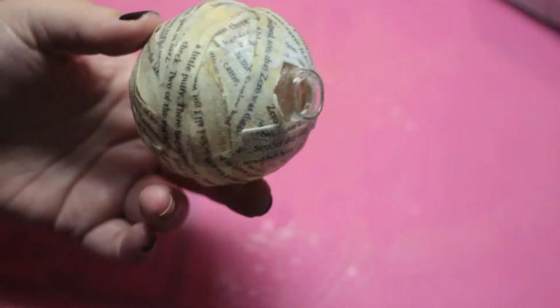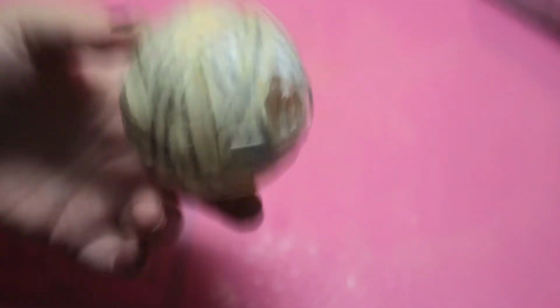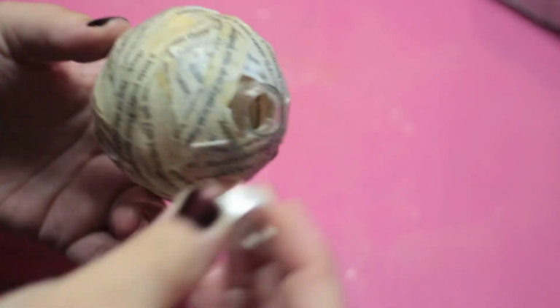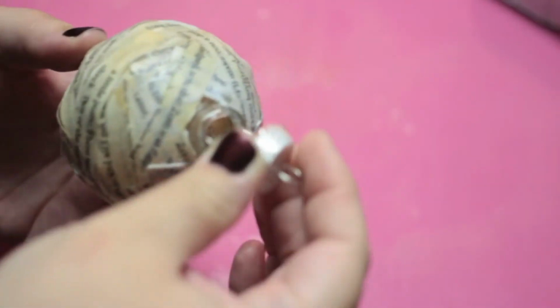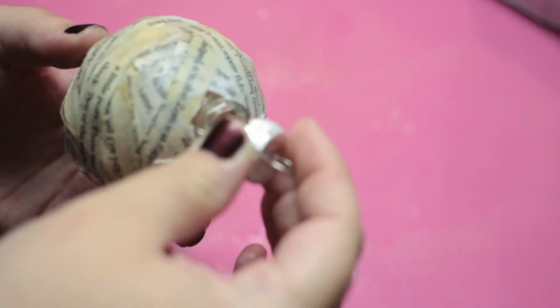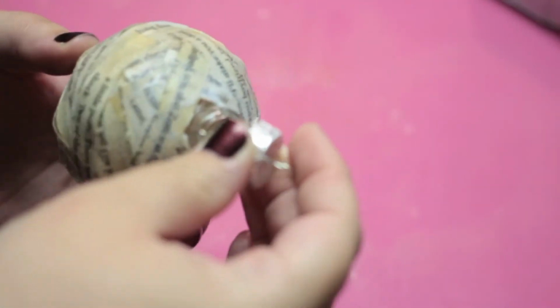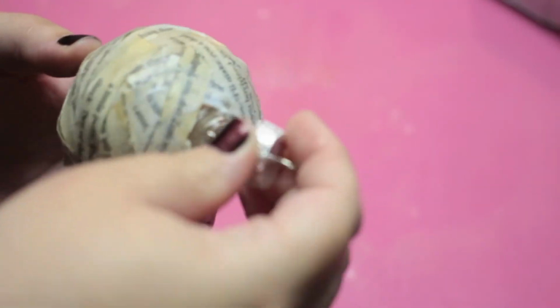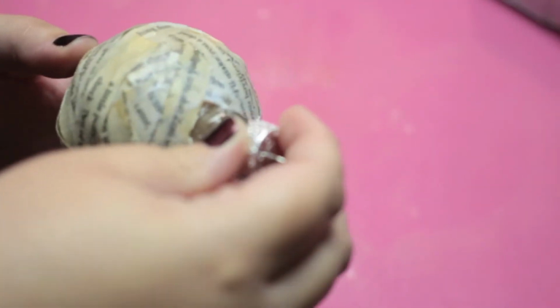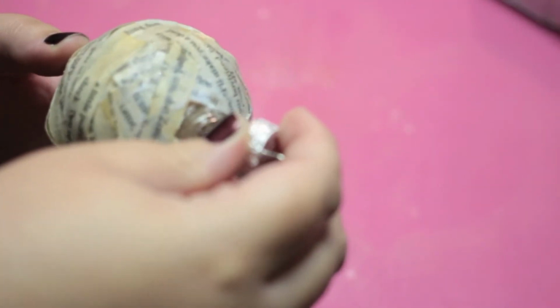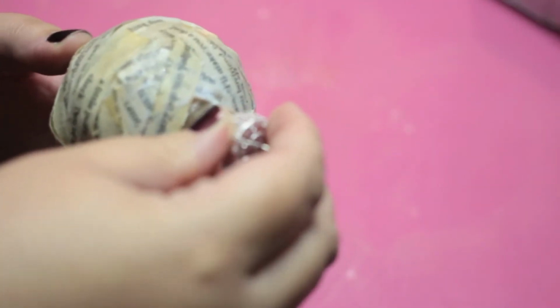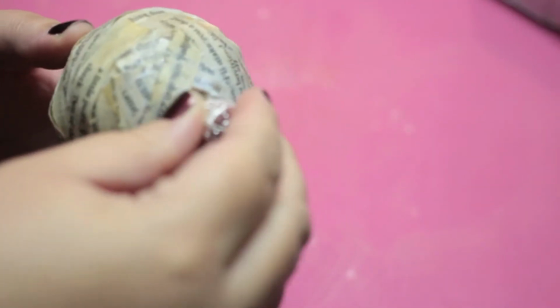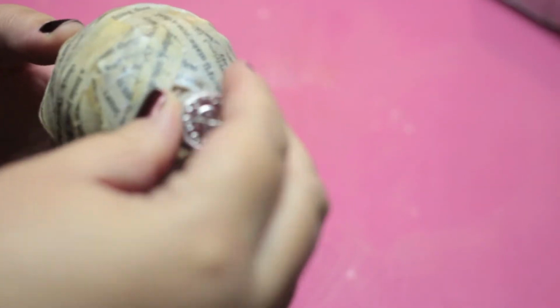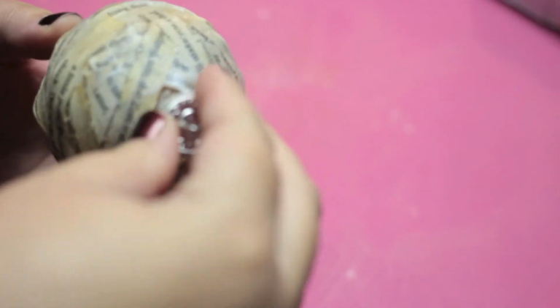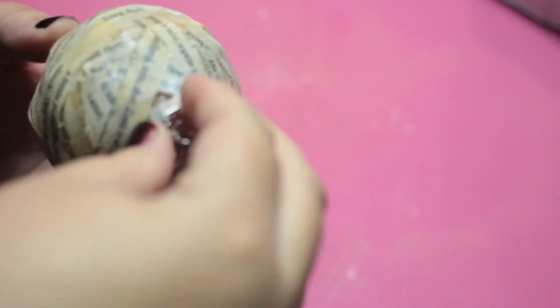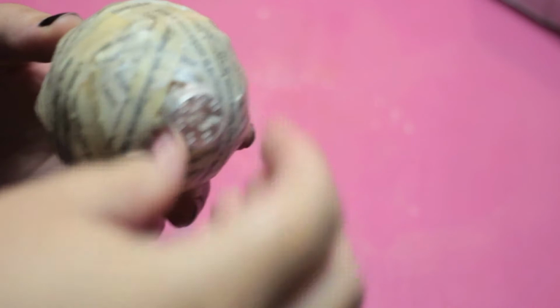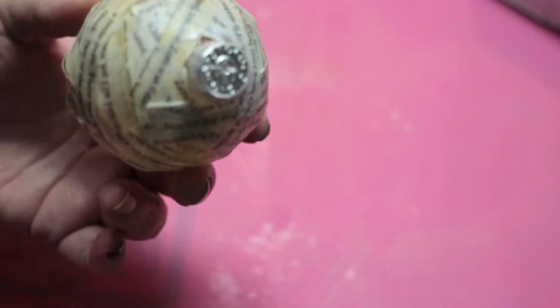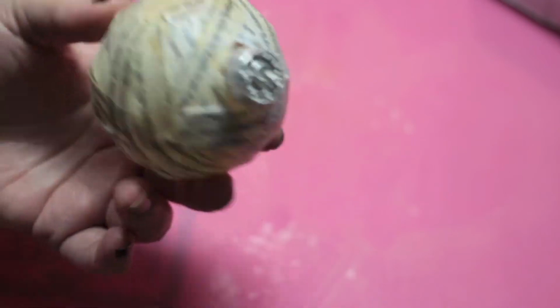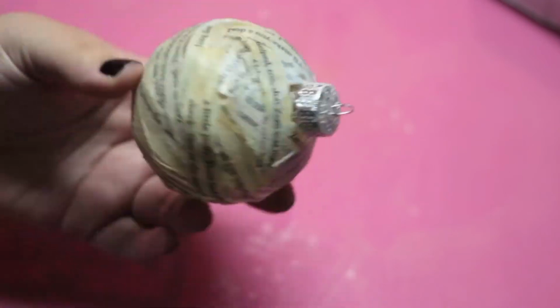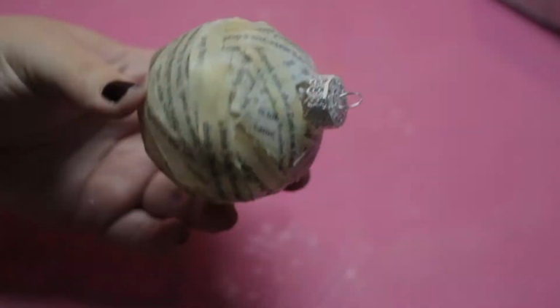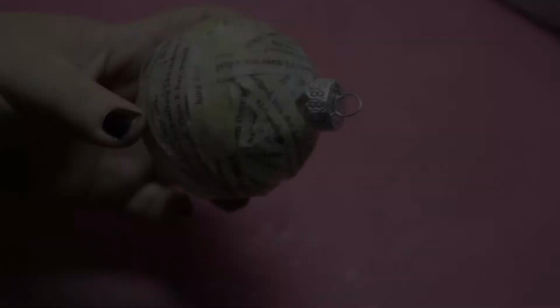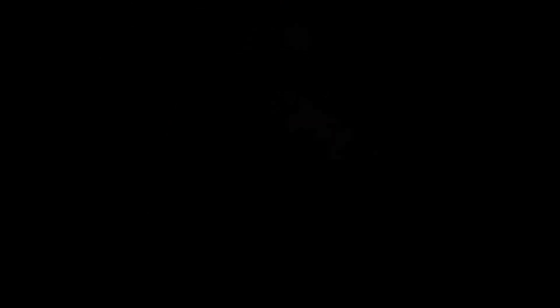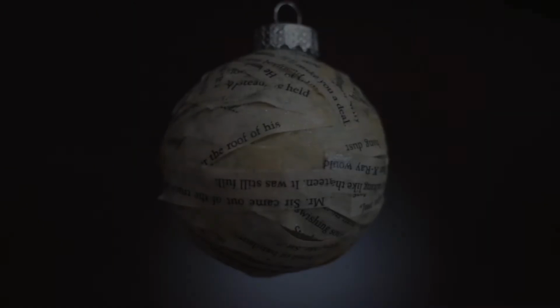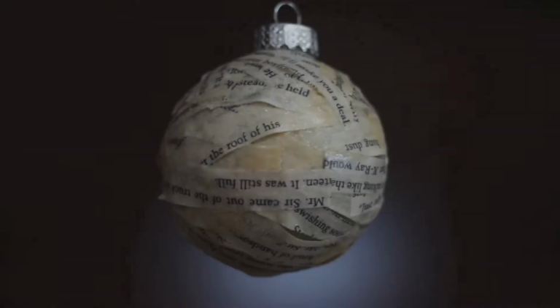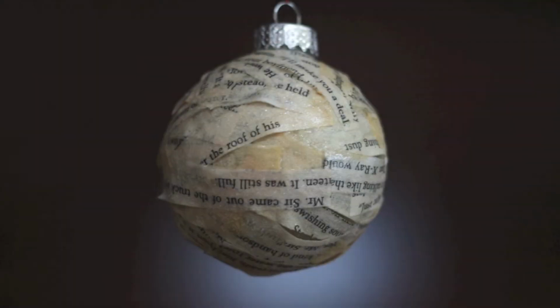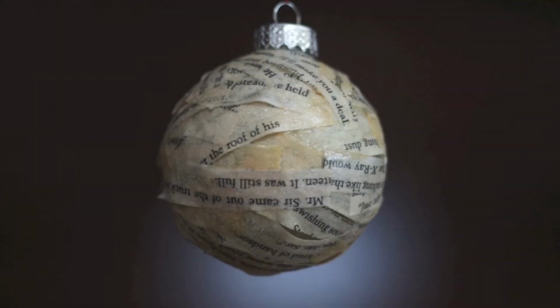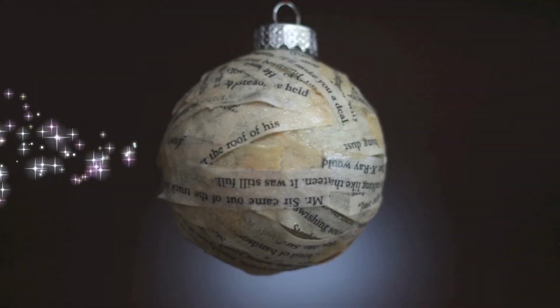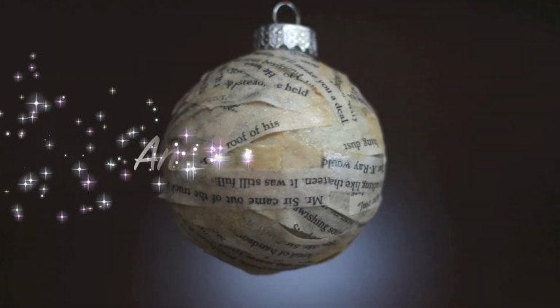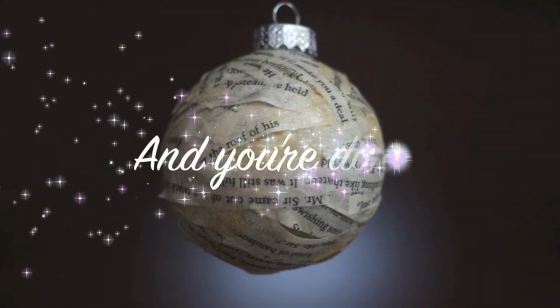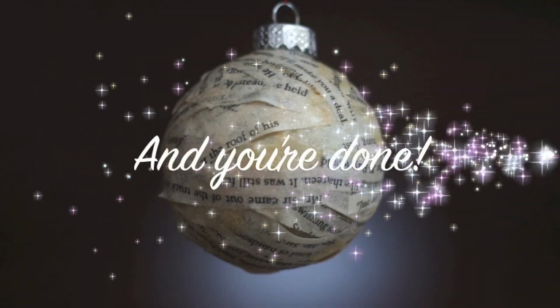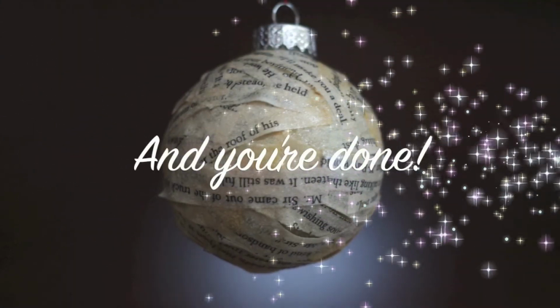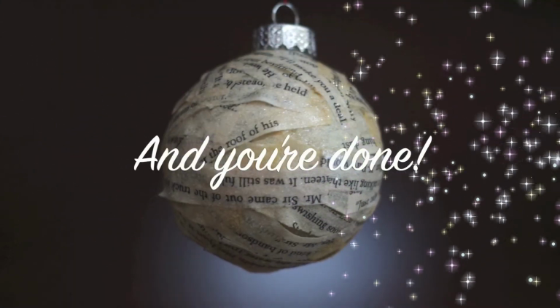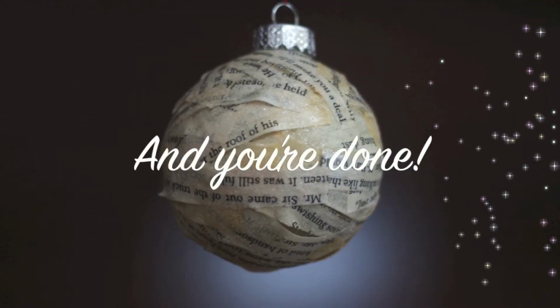Once it's dry, put the top back on. And you're done!